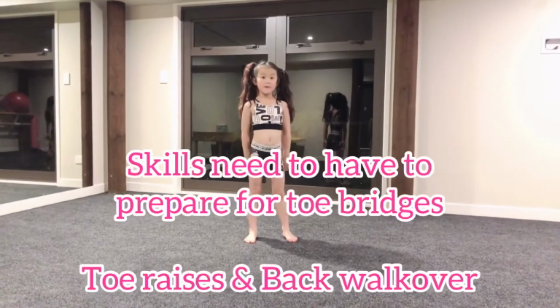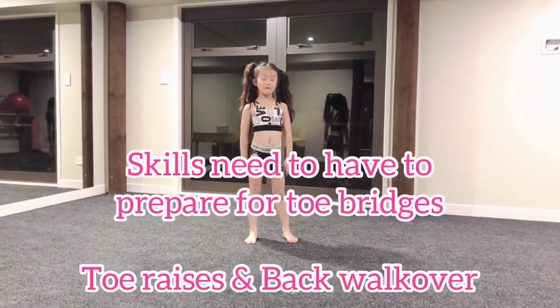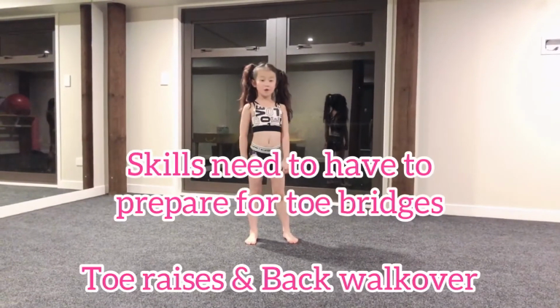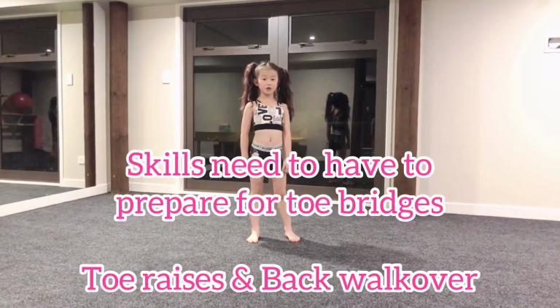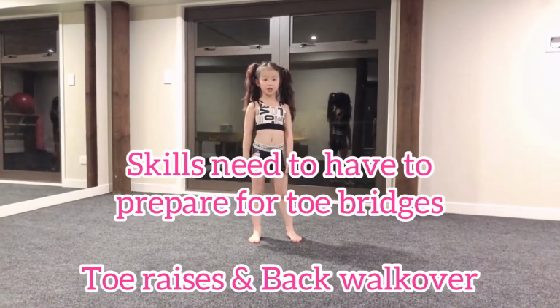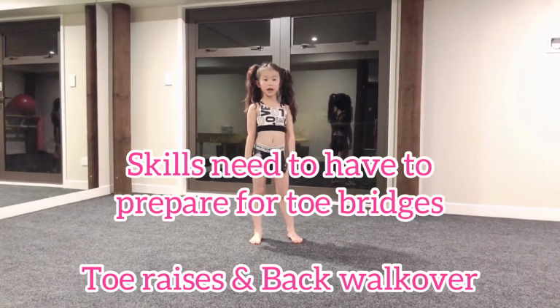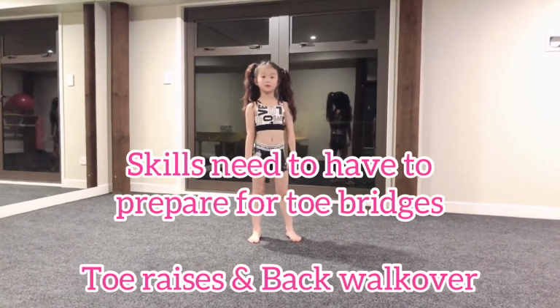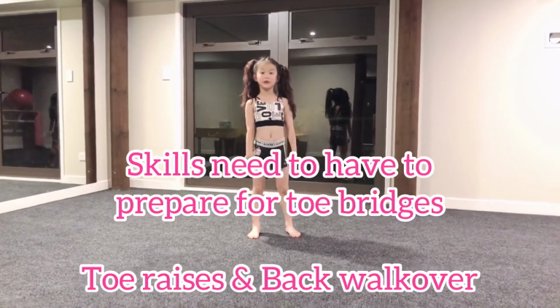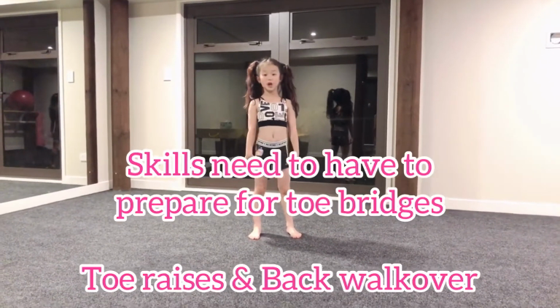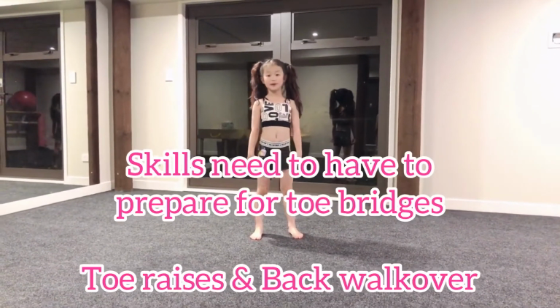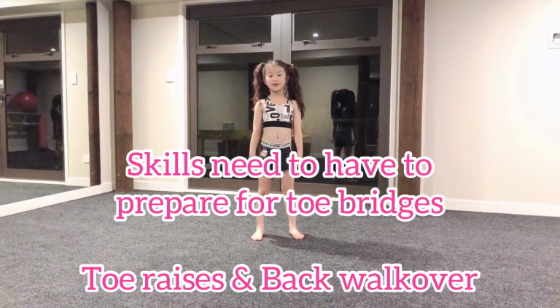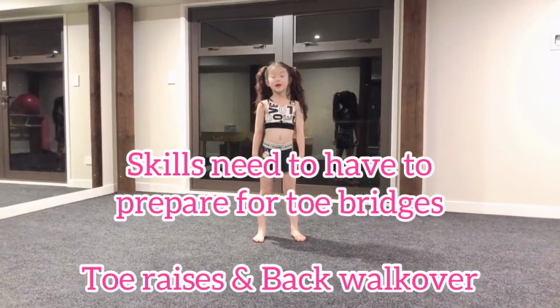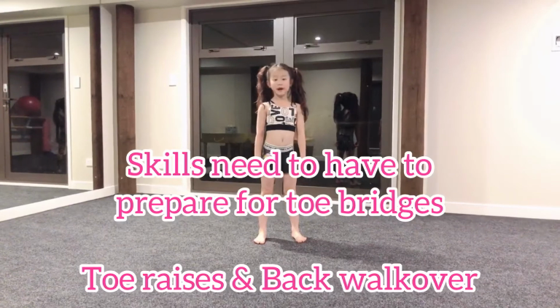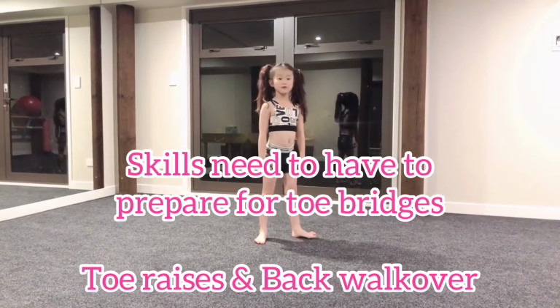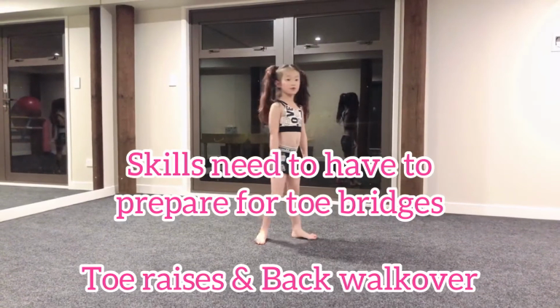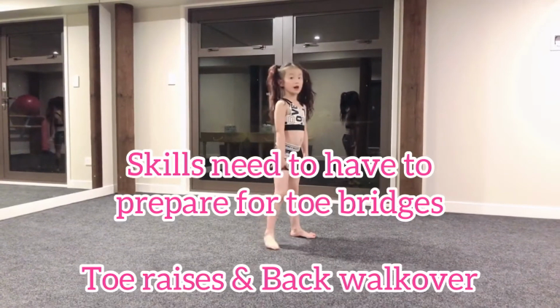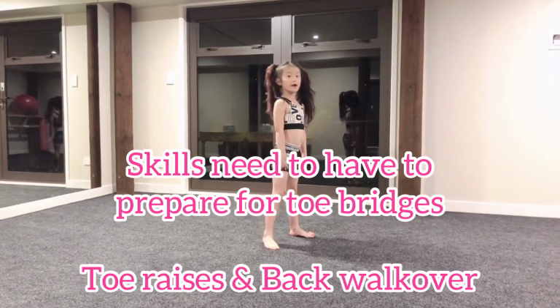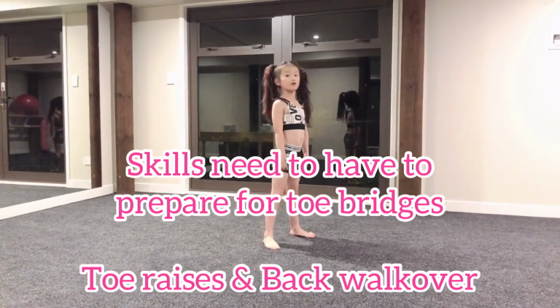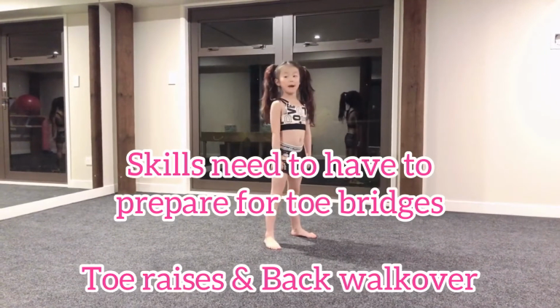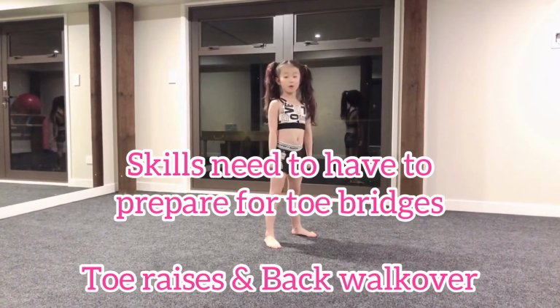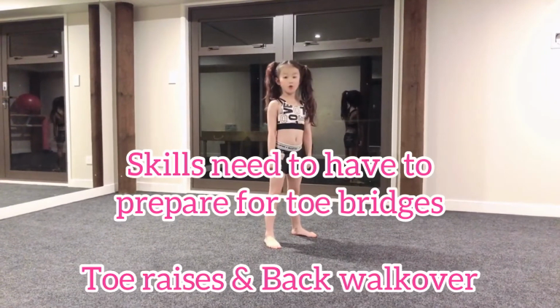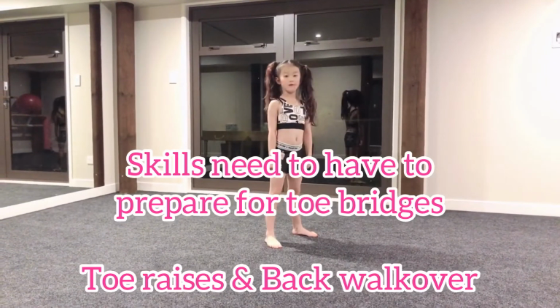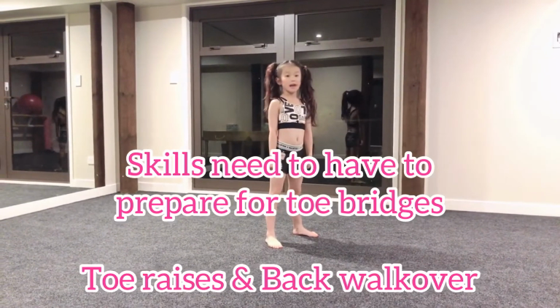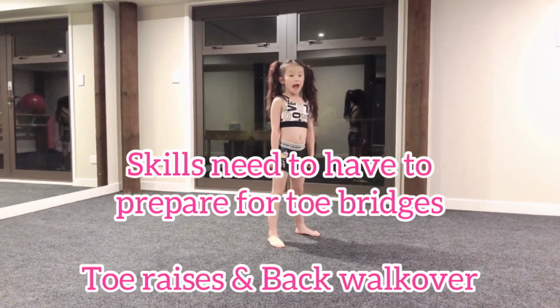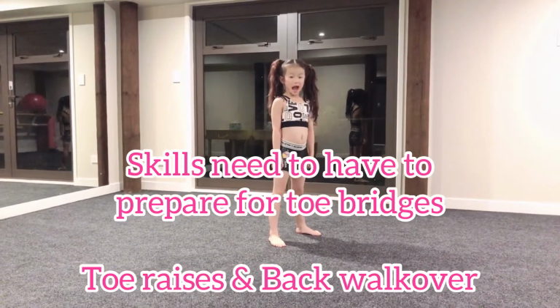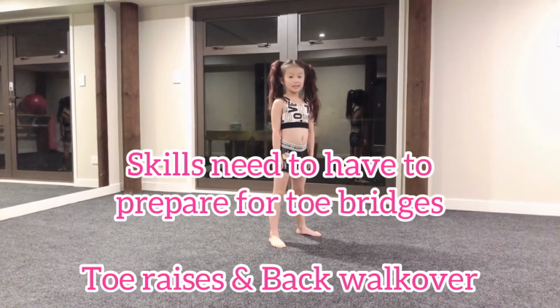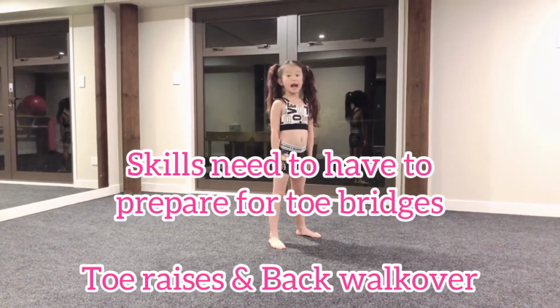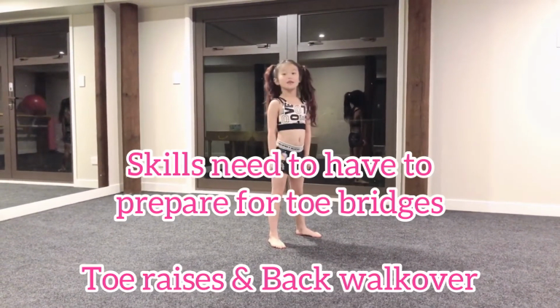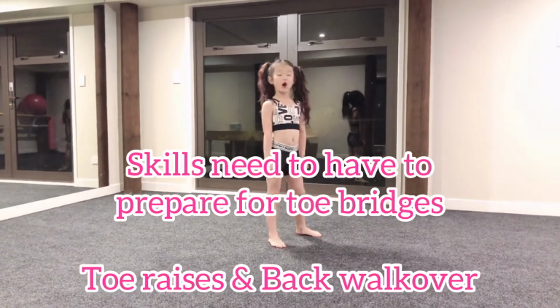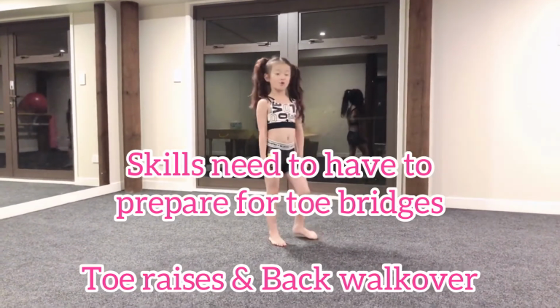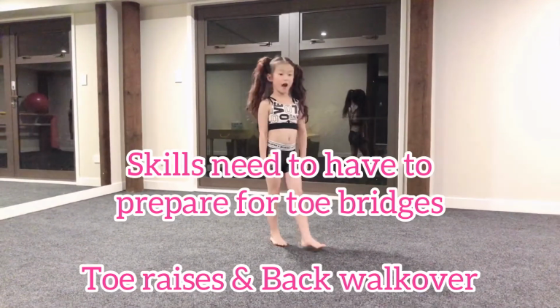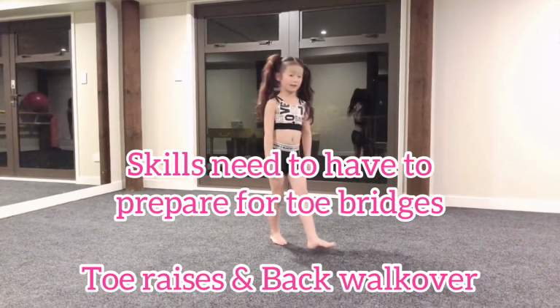Before you learn how to do a tail bridge, you have to know how to go back and roll over and a tail rise.